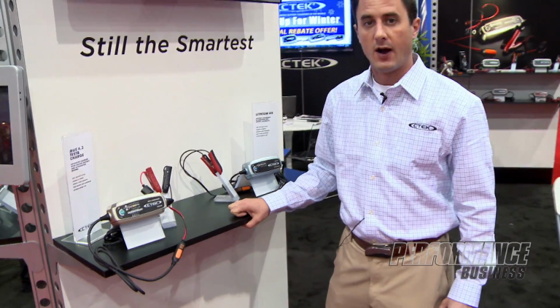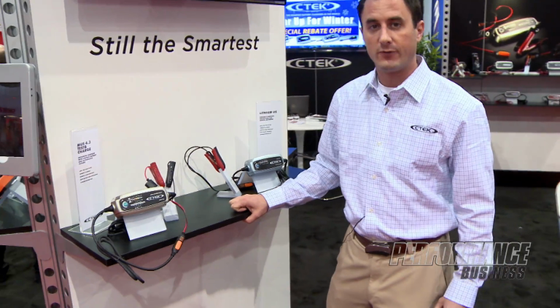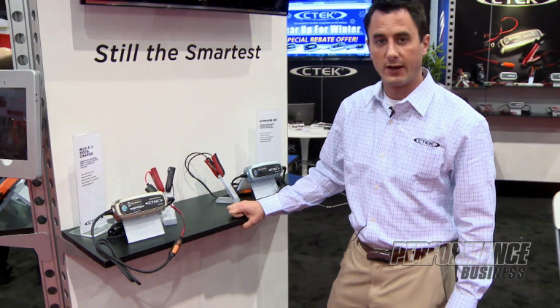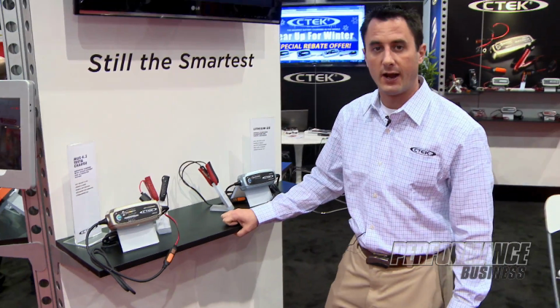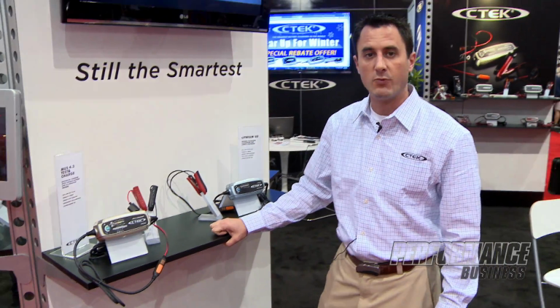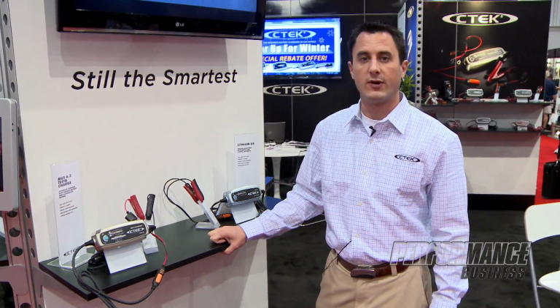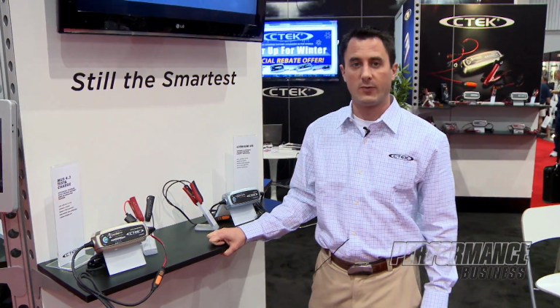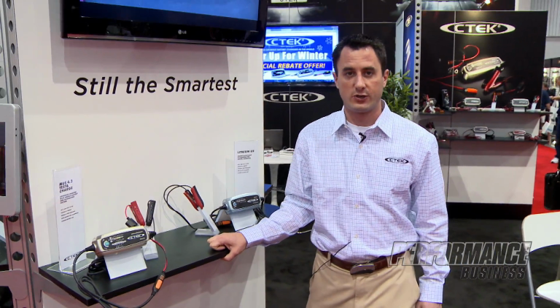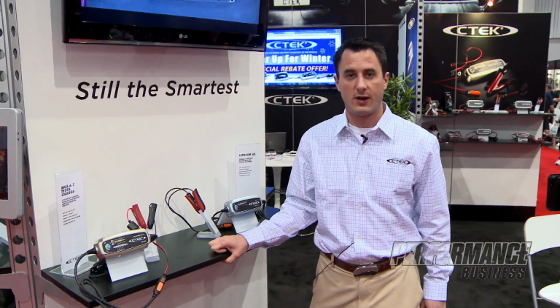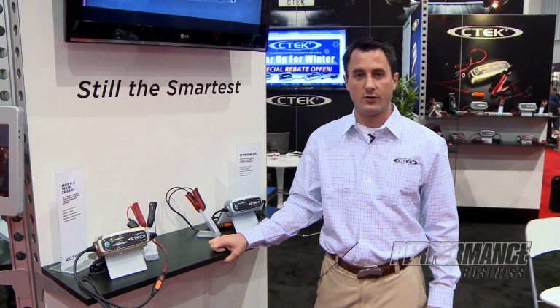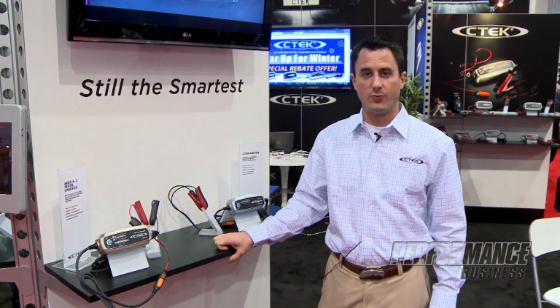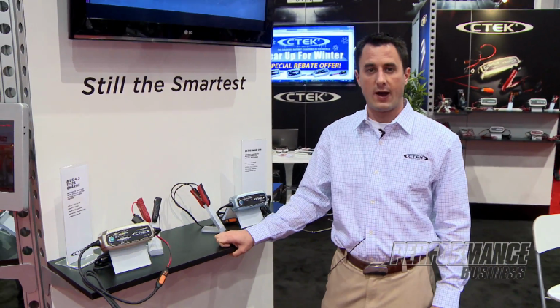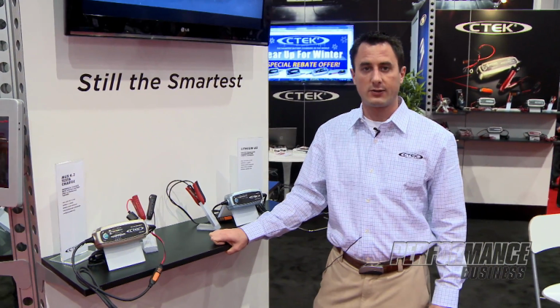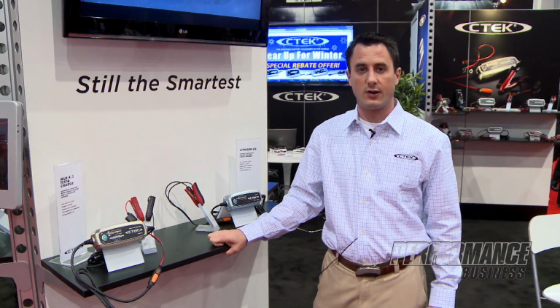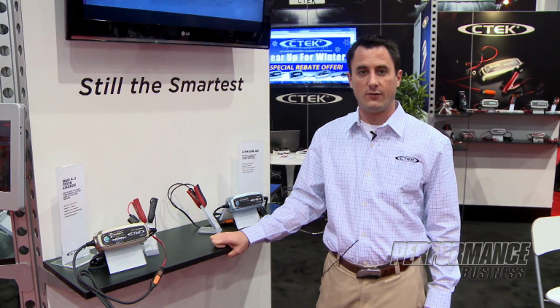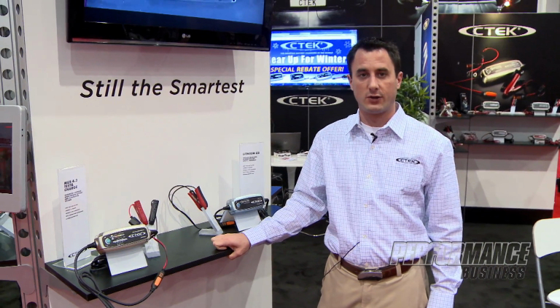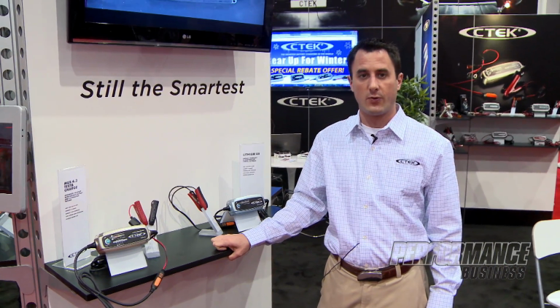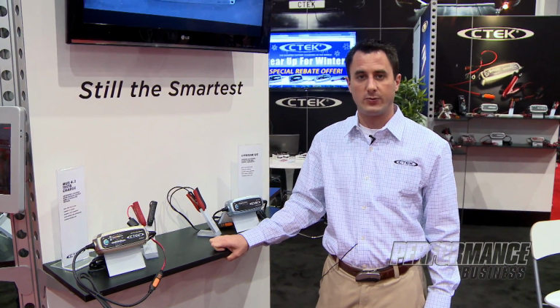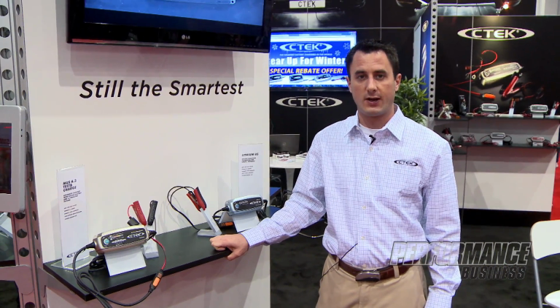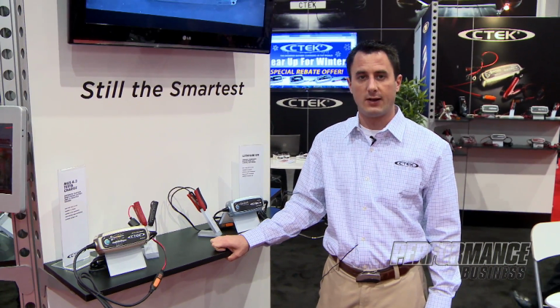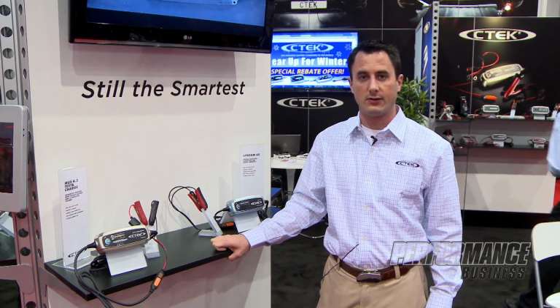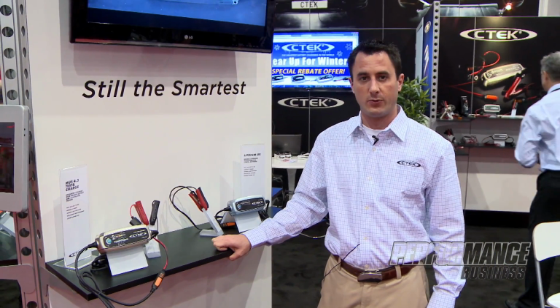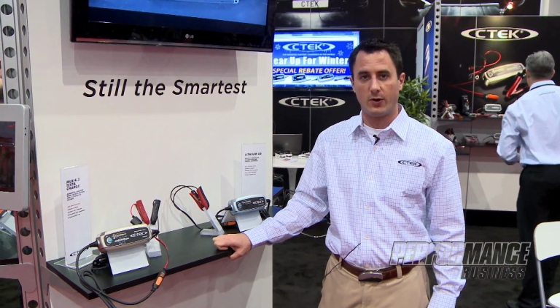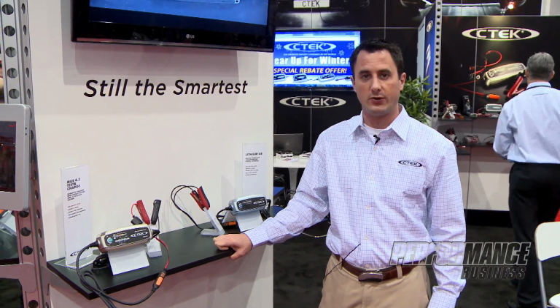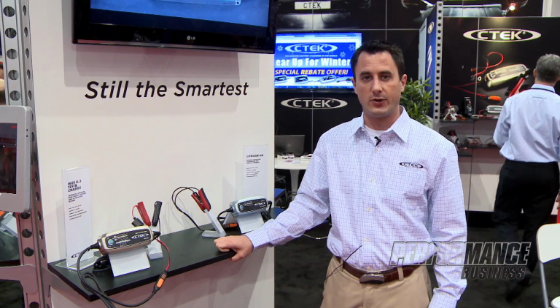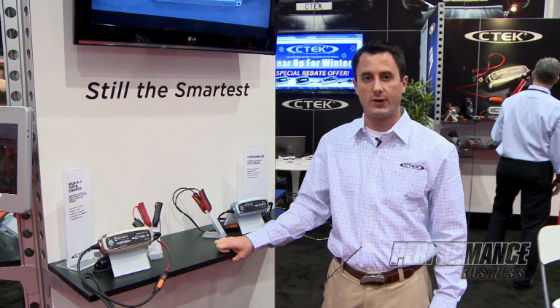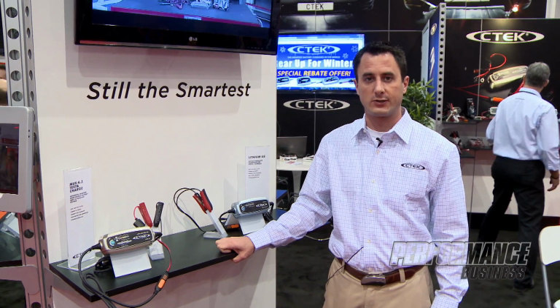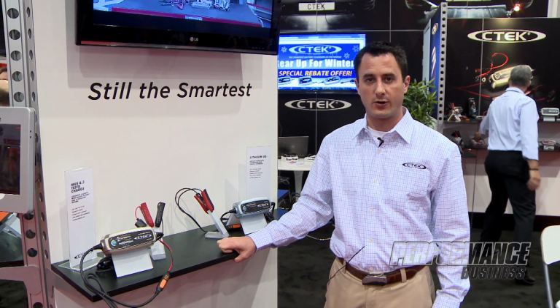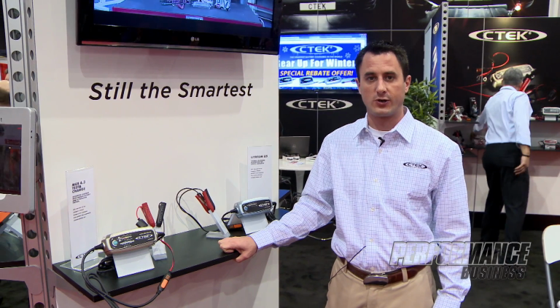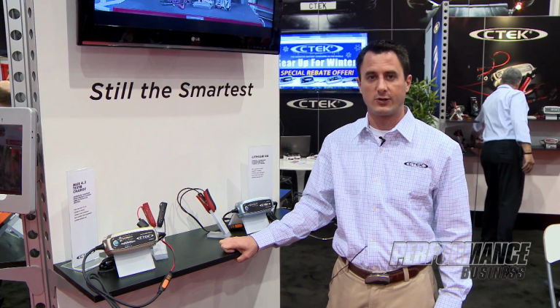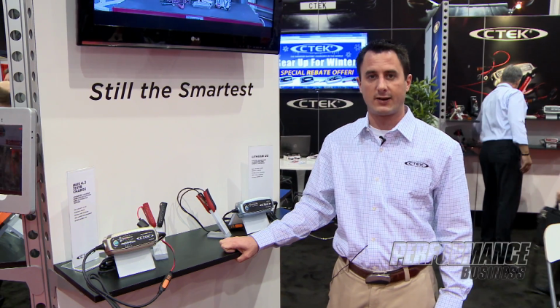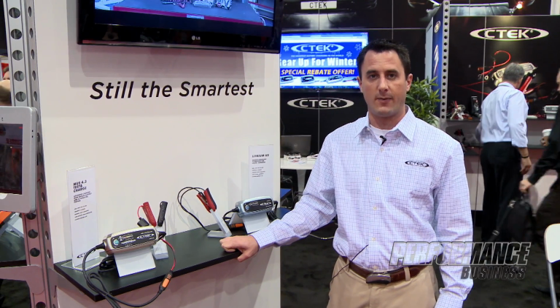If you'd like any more information on our new products, you can visit our website at www.SmarterCharger.com.